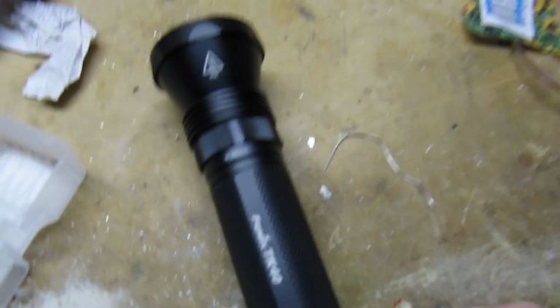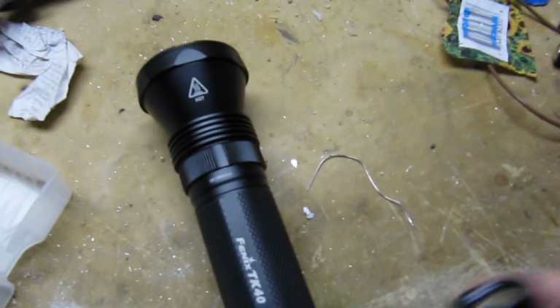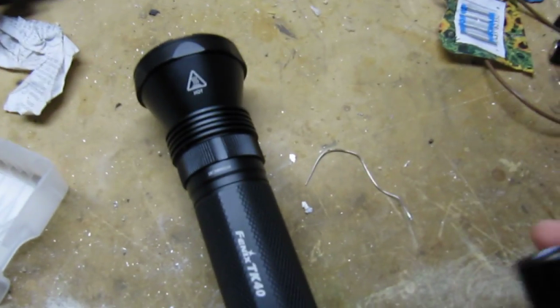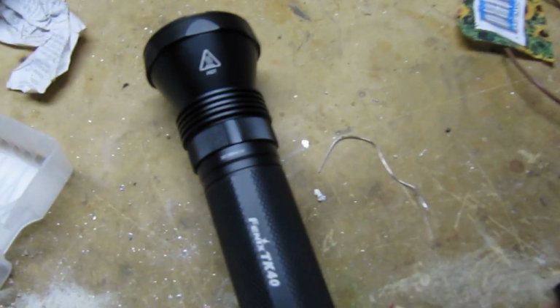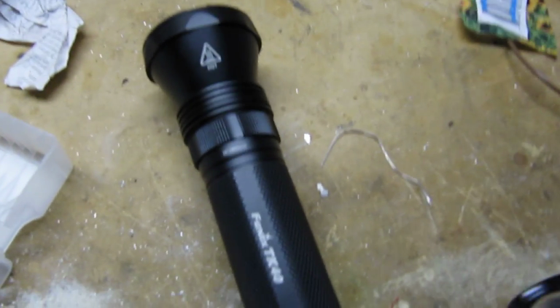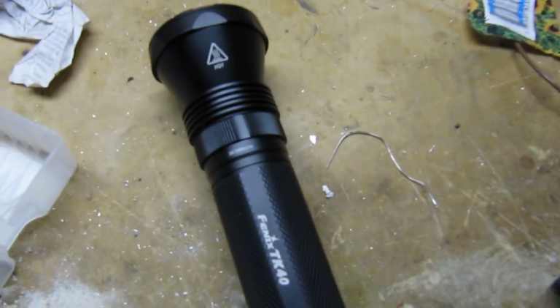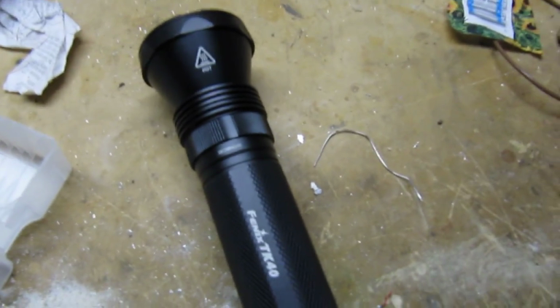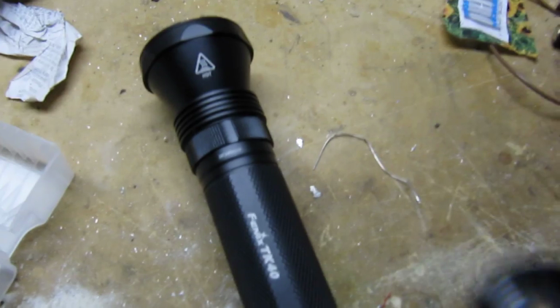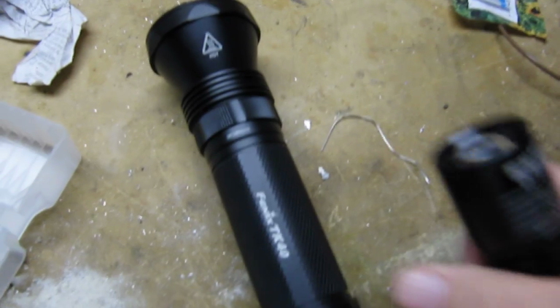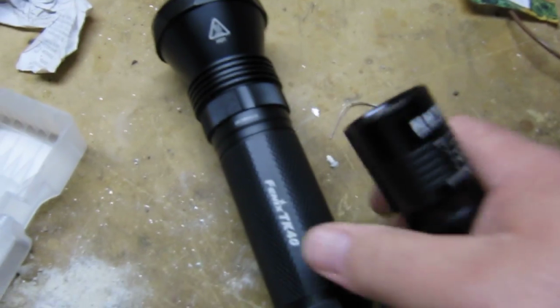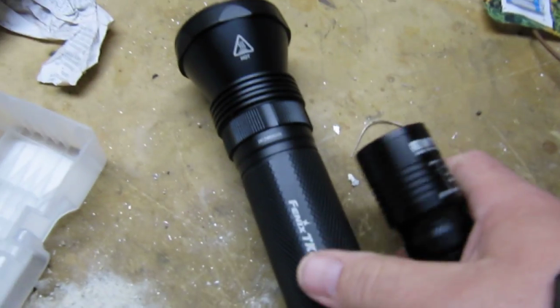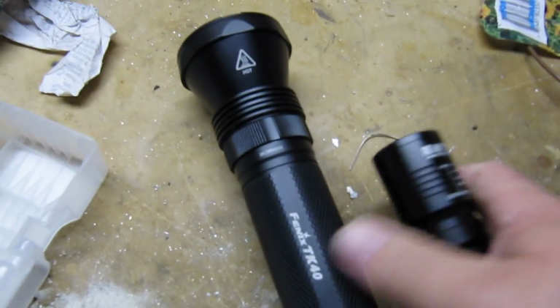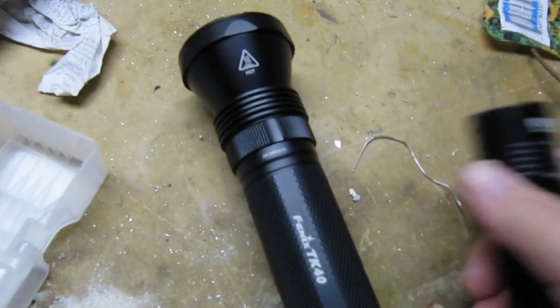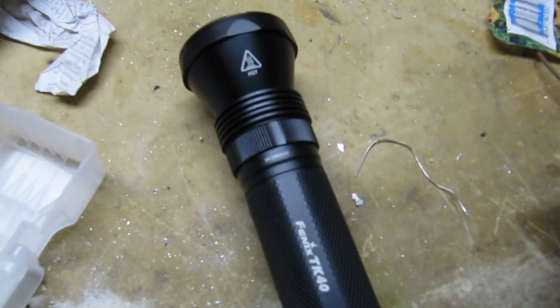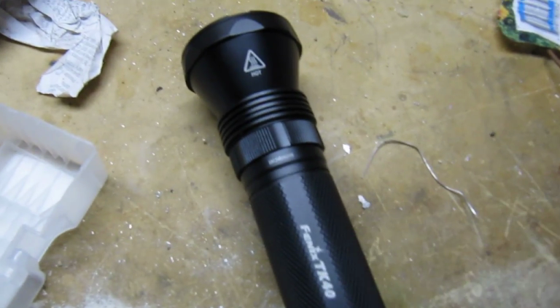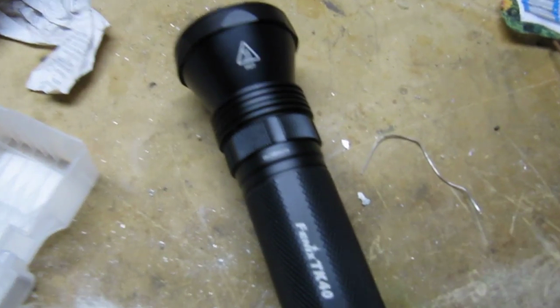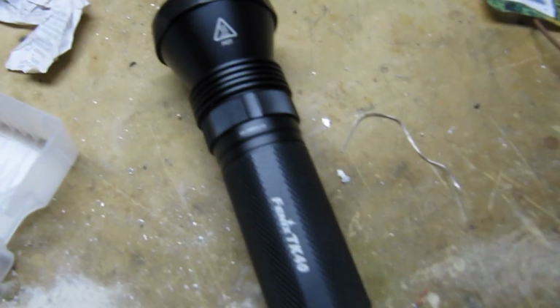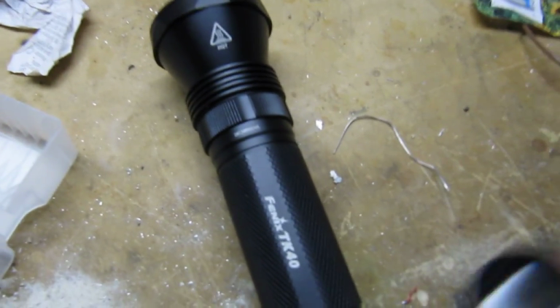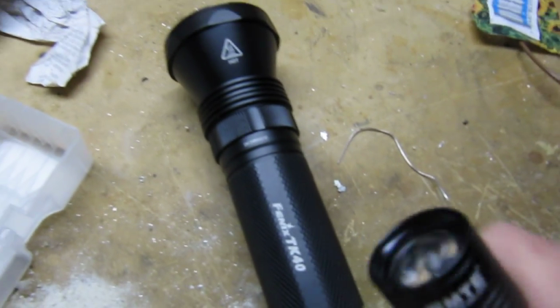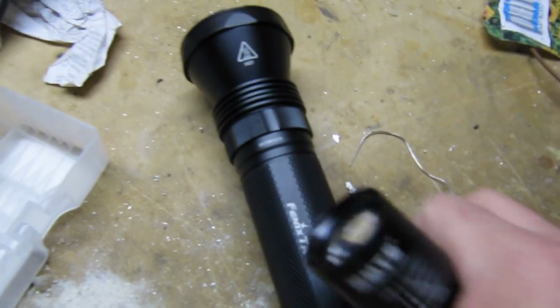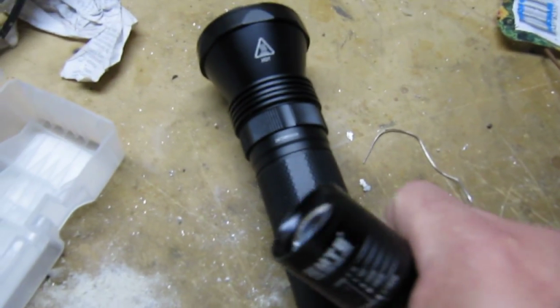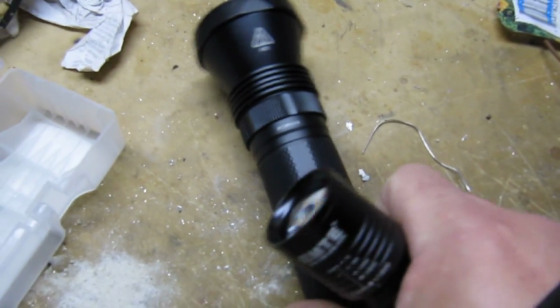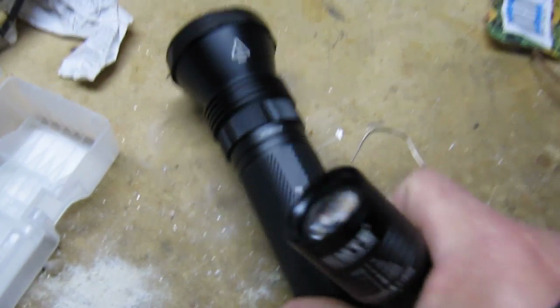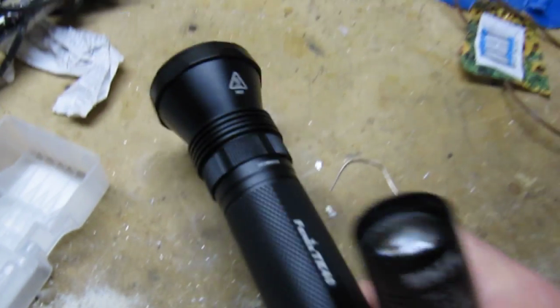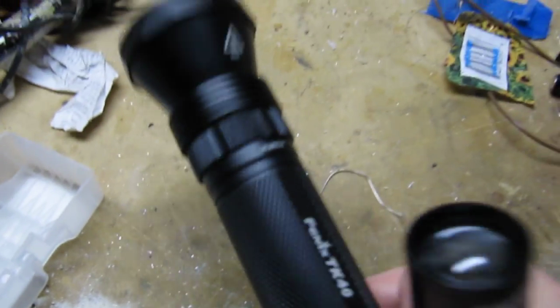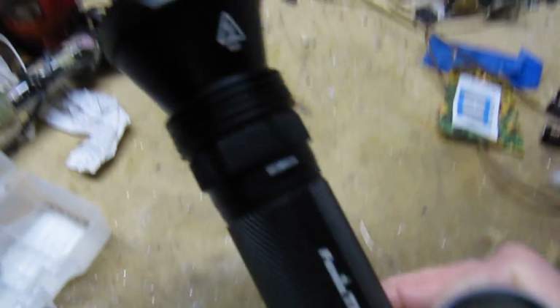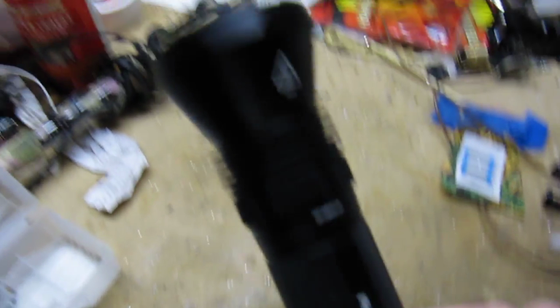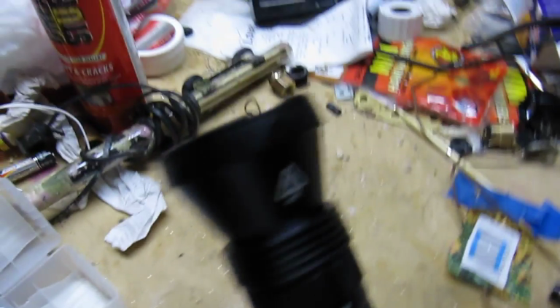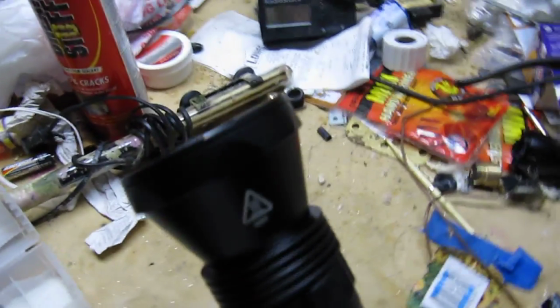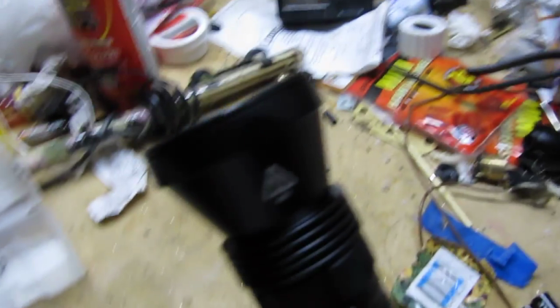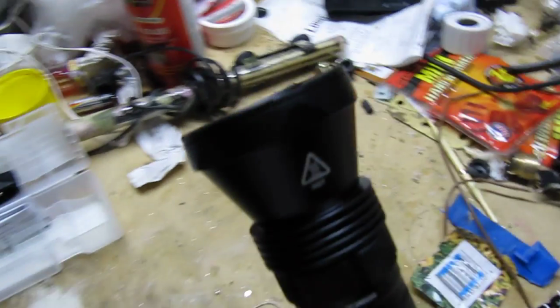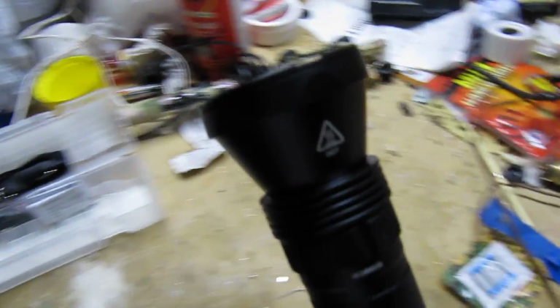And here's the Phoenix TK40, and you're all familiar with that — it's very, very bright. Great light. About 150 bucks. Worth every penny.